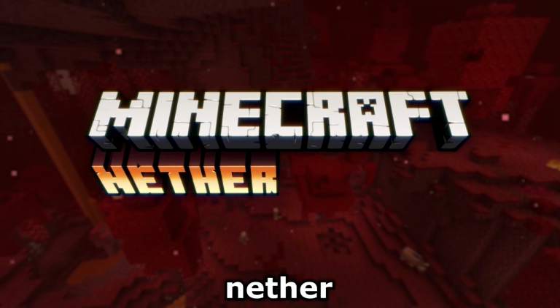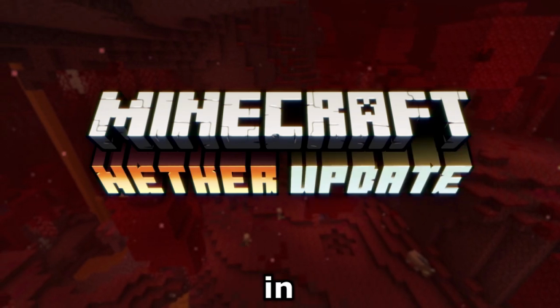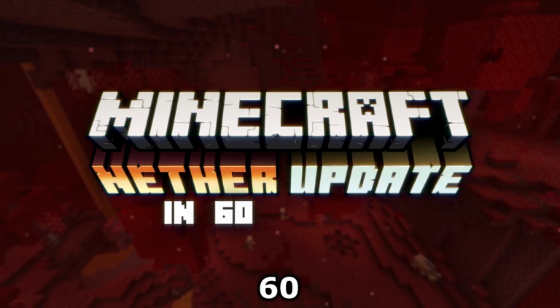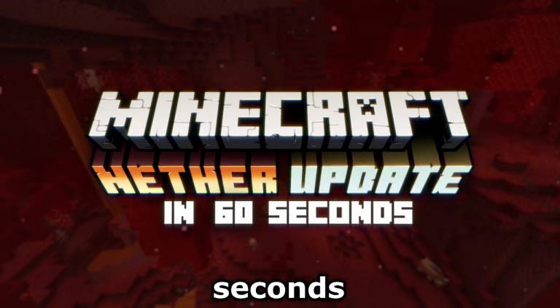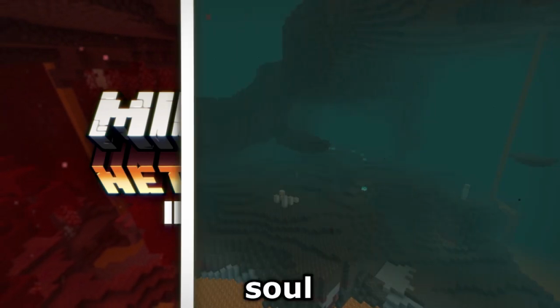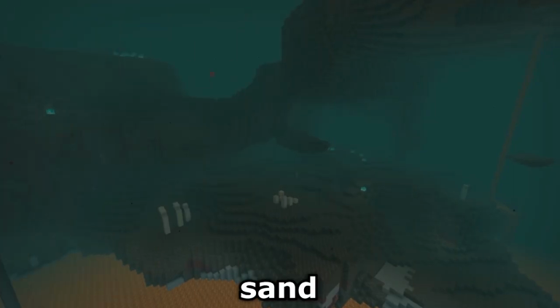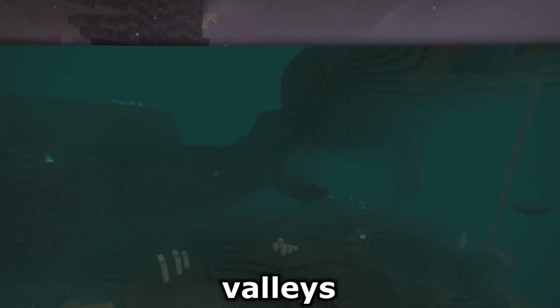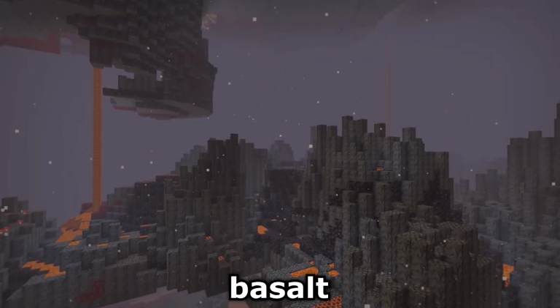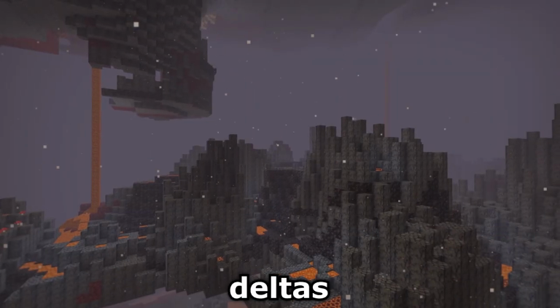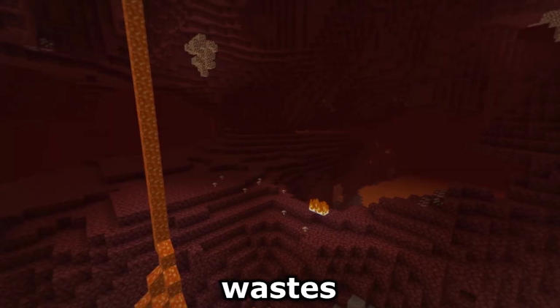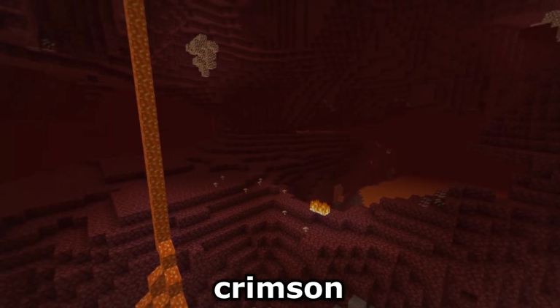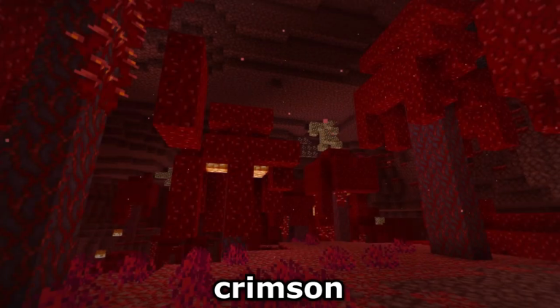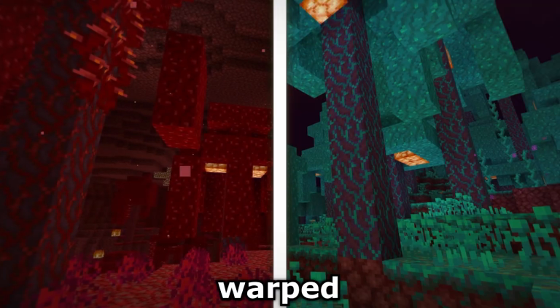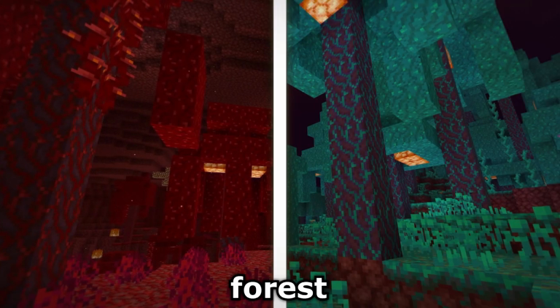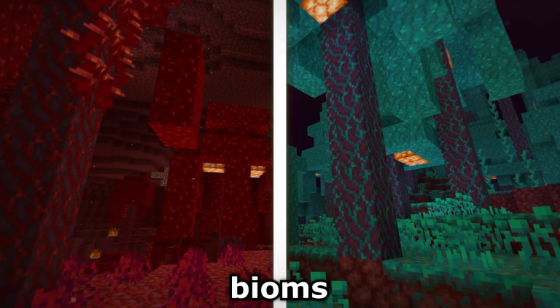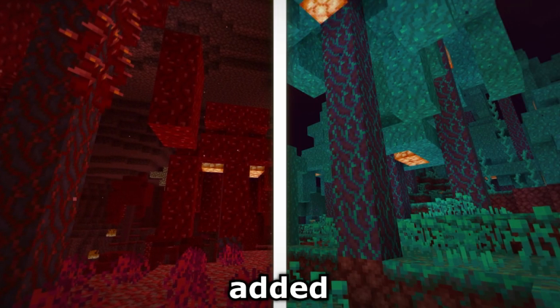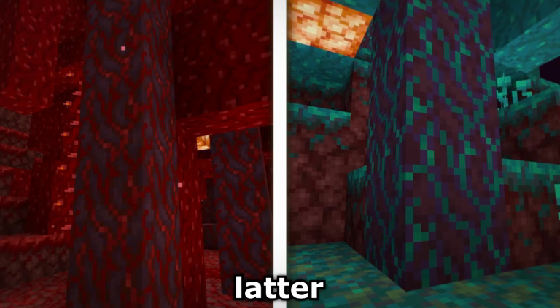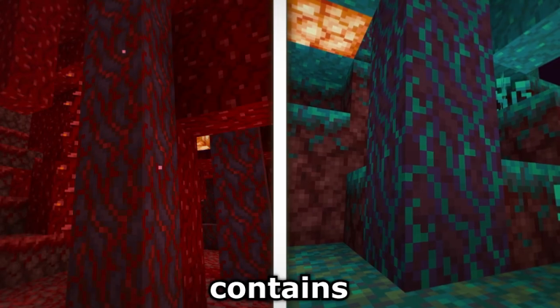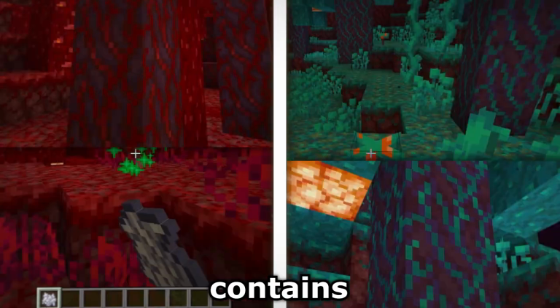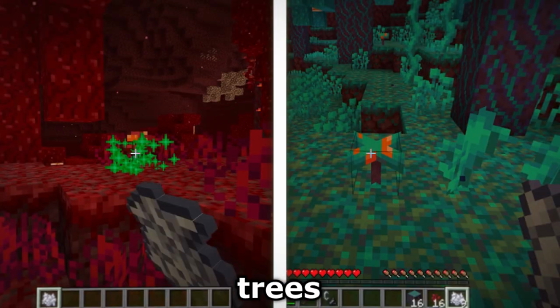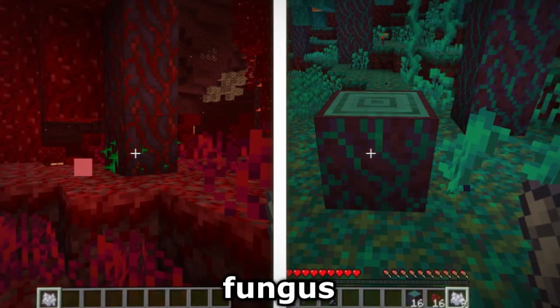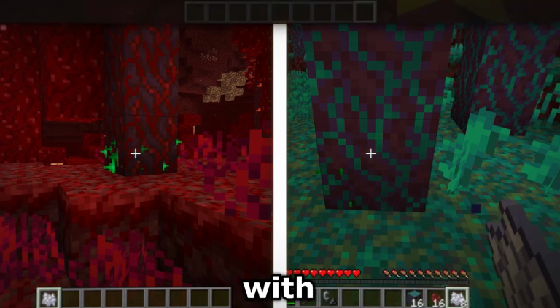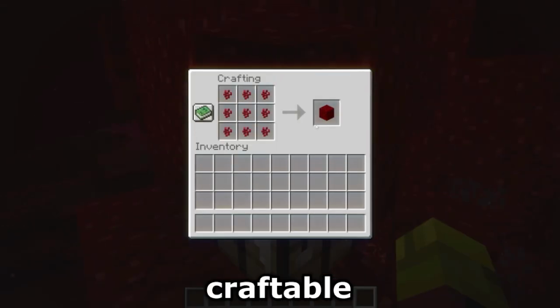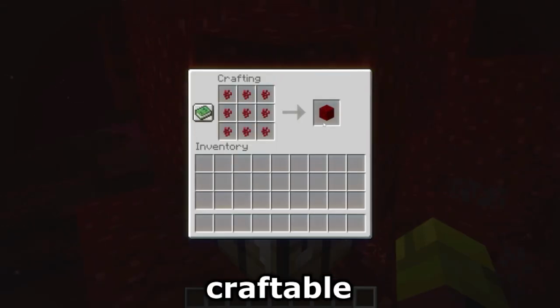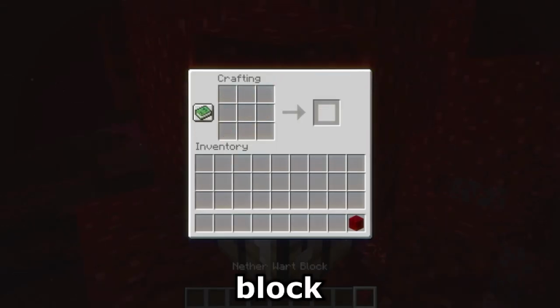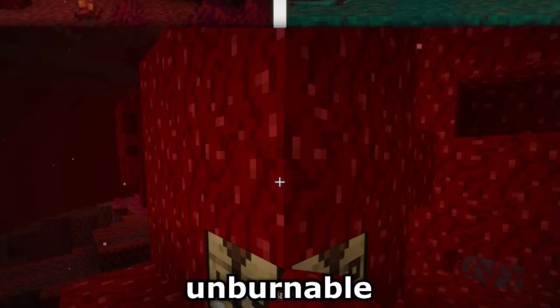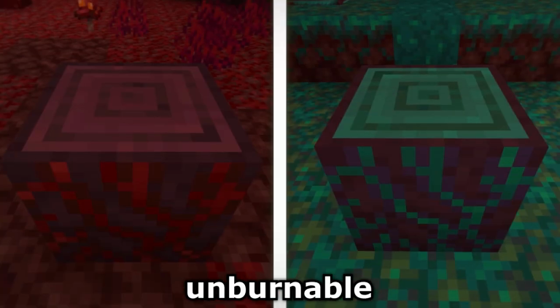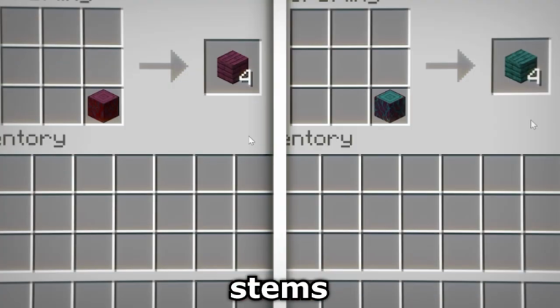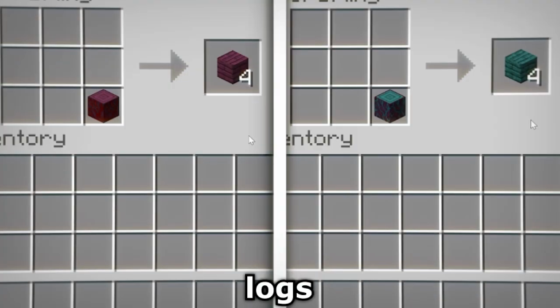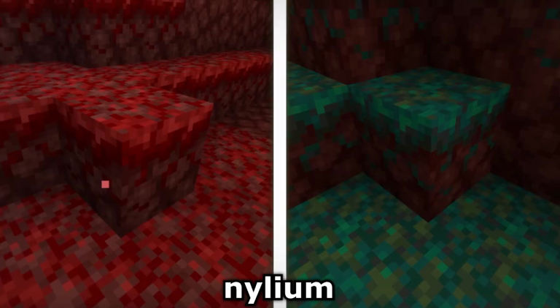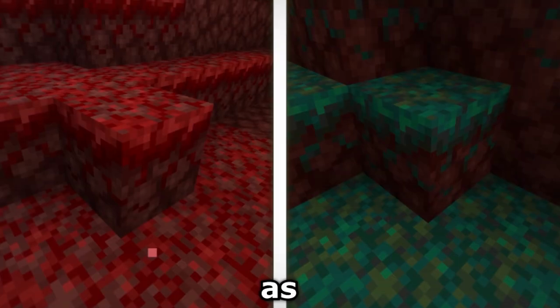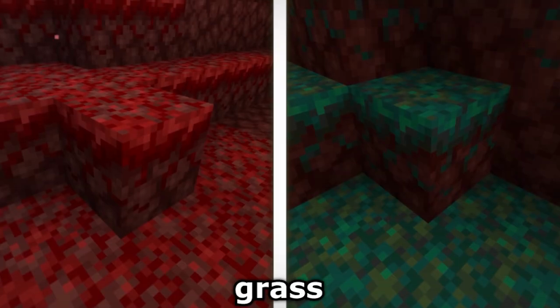Nether Update in 60 seconds. Soul Sand Valleys, Basalt Deltas, Nether Wastes, and Crimson and Warped Forest biomes added. The latter contains trees from fungus with craftable warped leaves and bonemealable stems for logs, and nylium as grass.